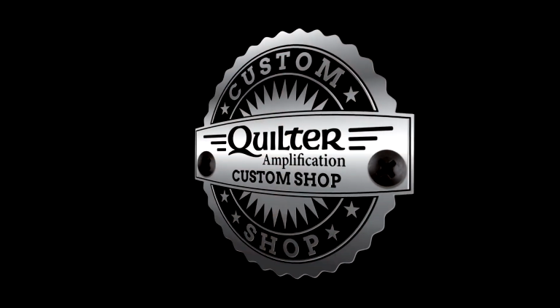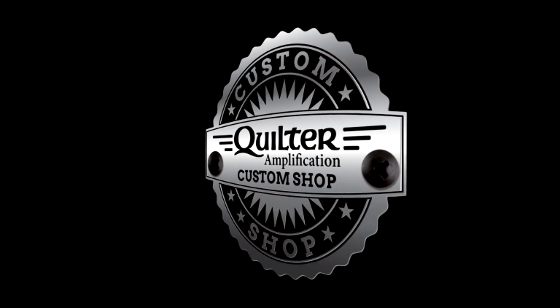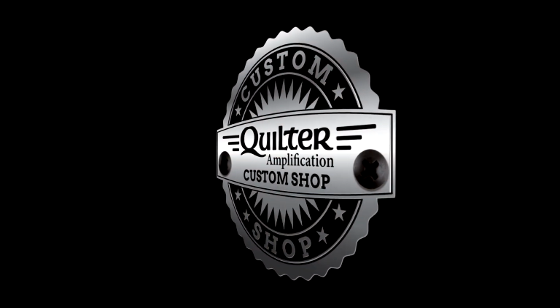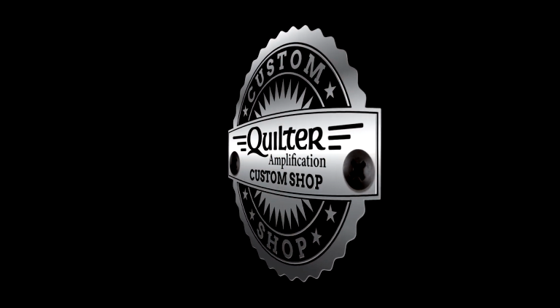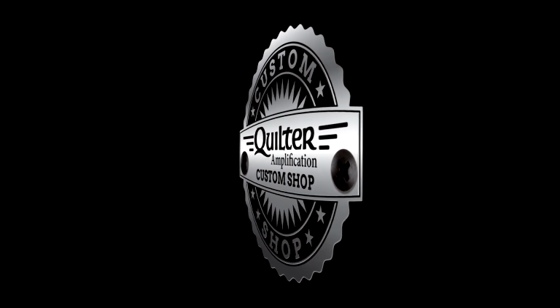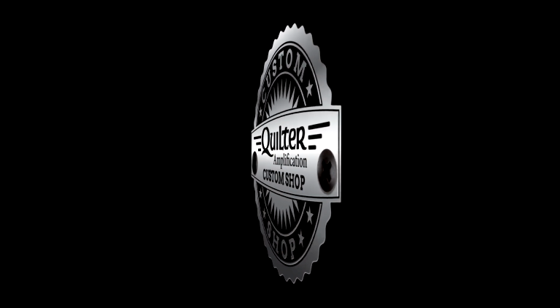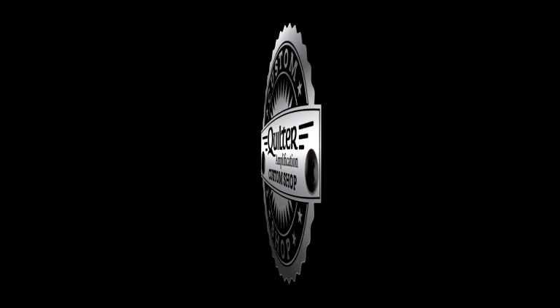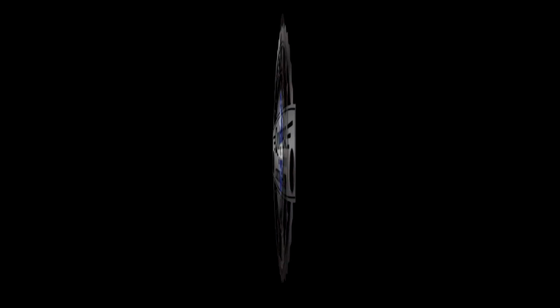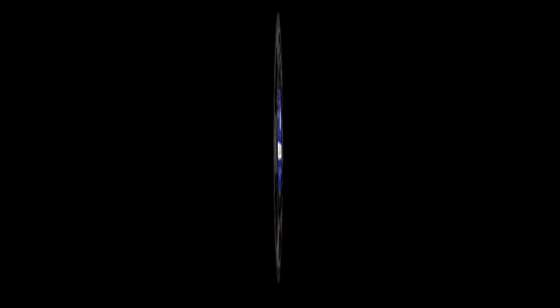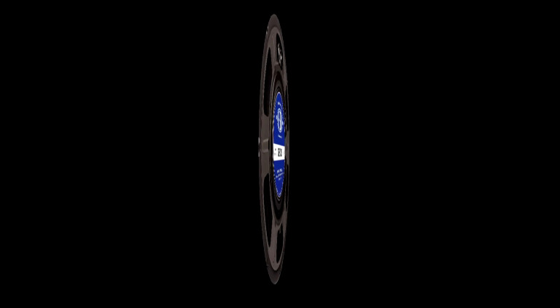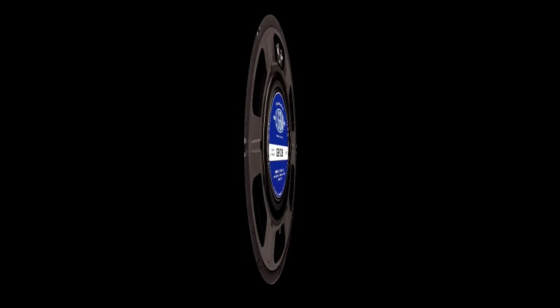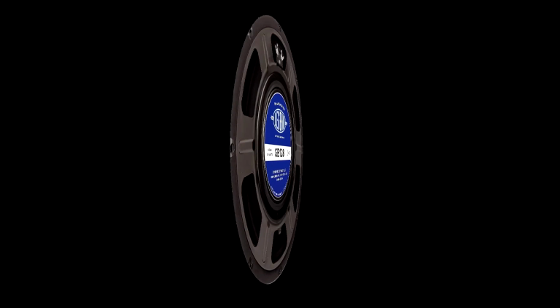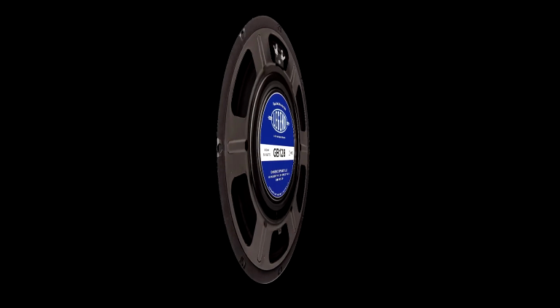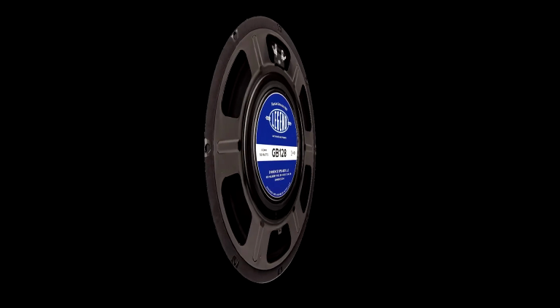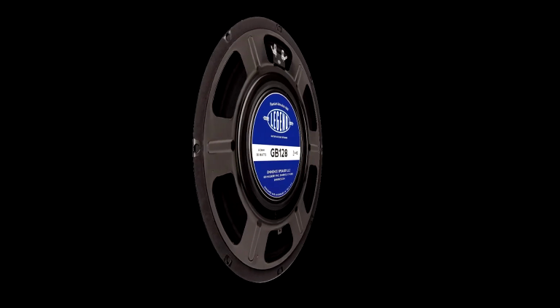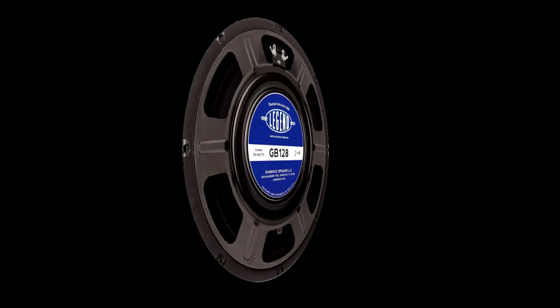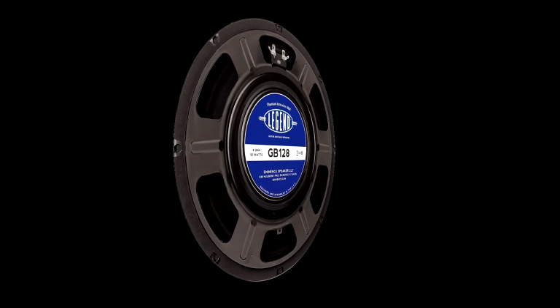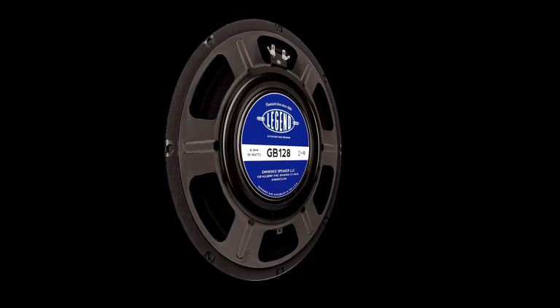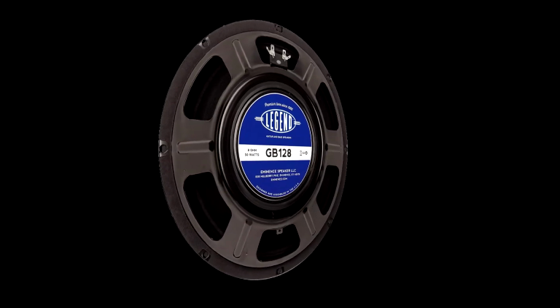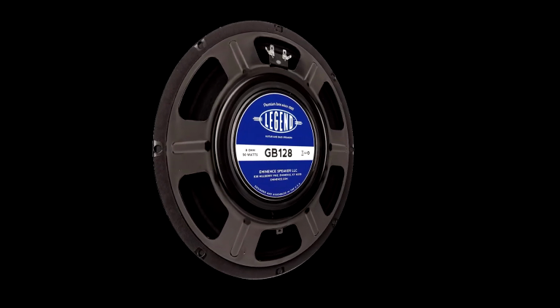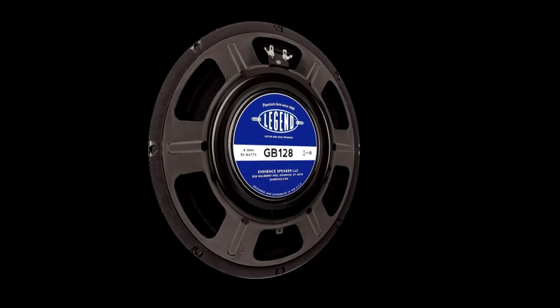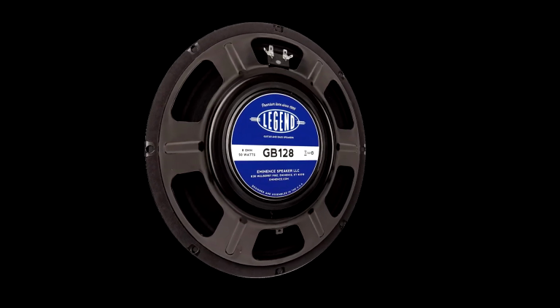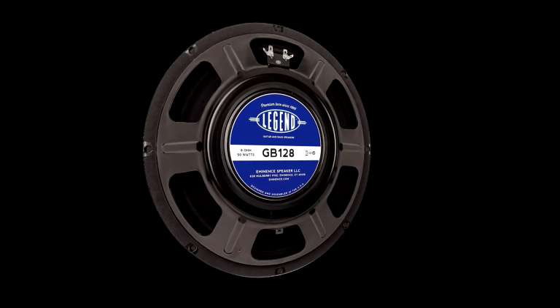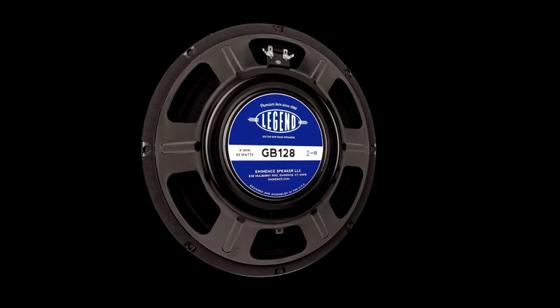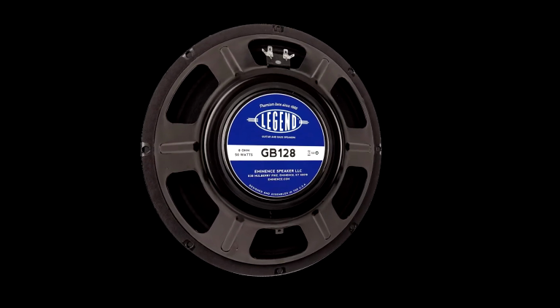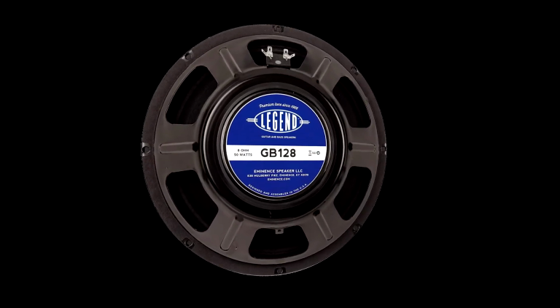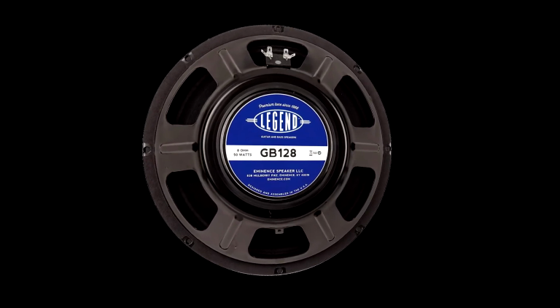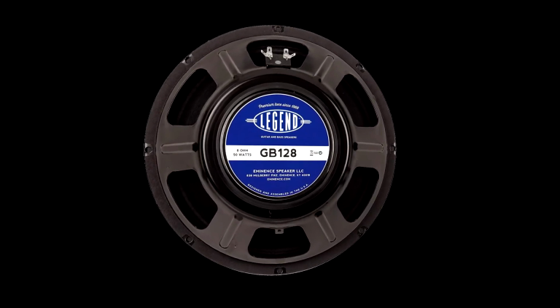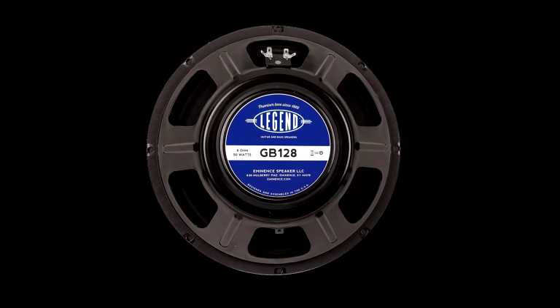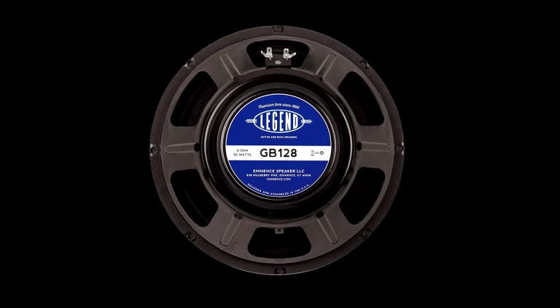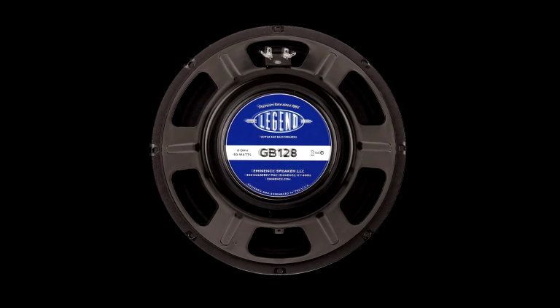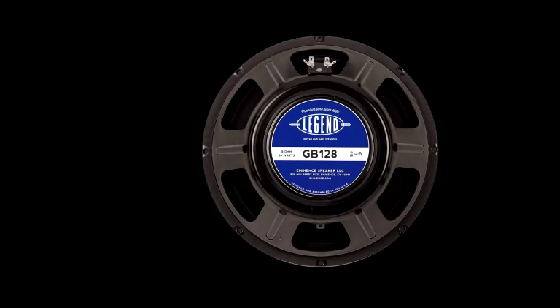For clean jazzy tone, man, this is the way to go. Yeah, that was the GB128.